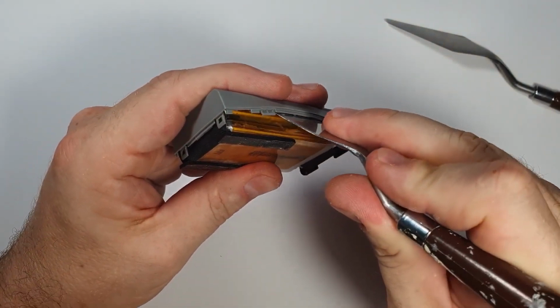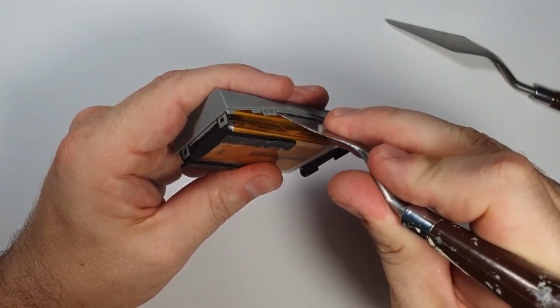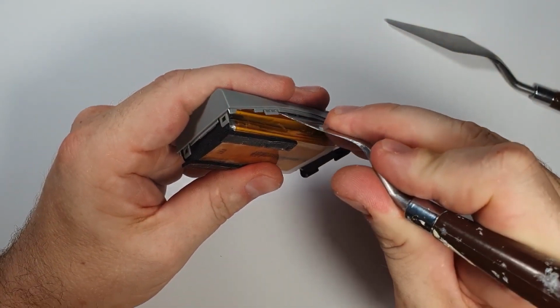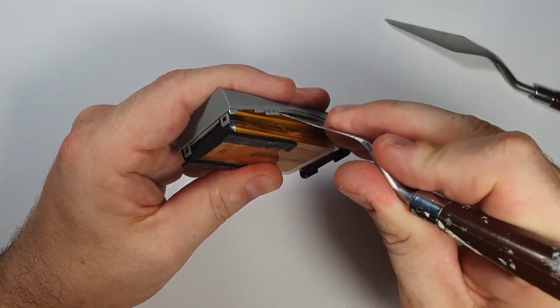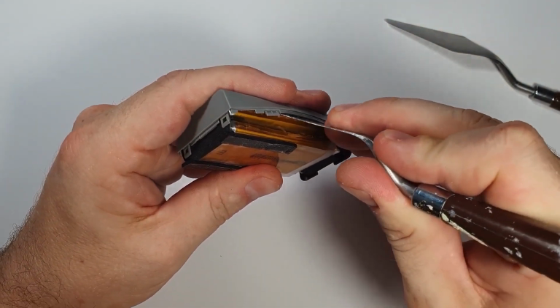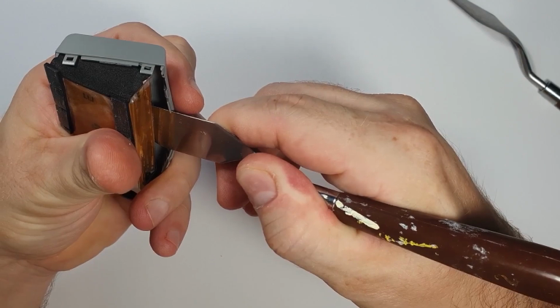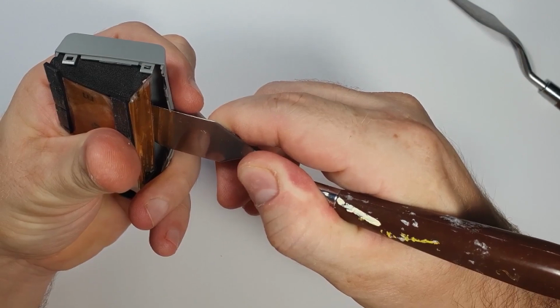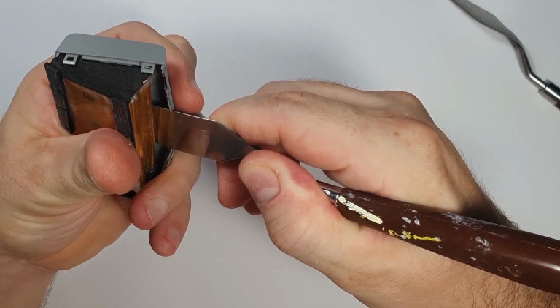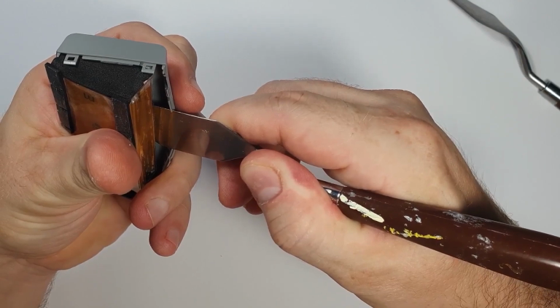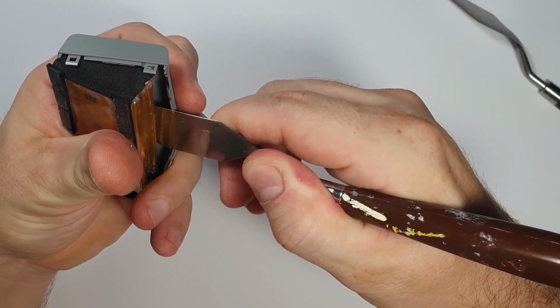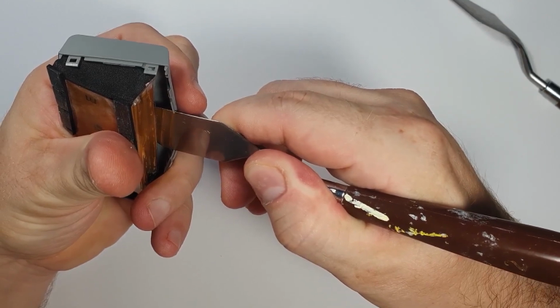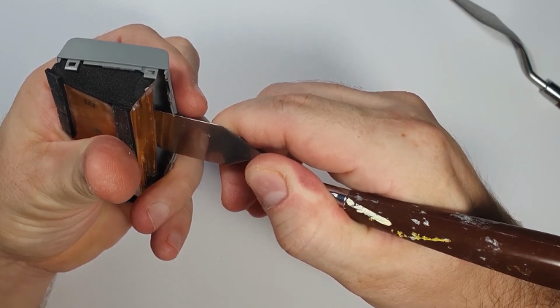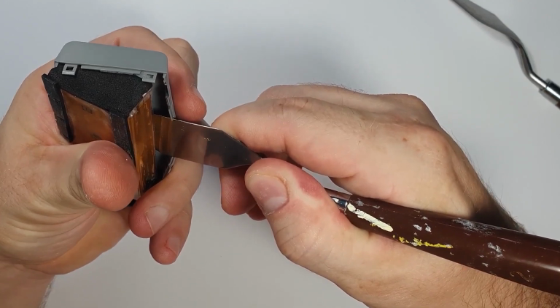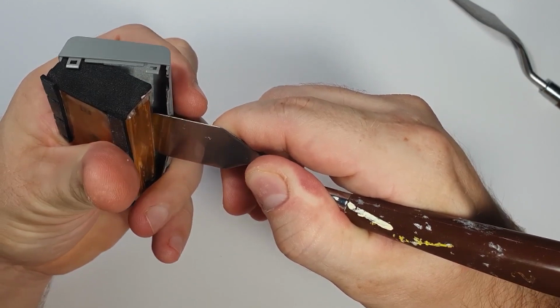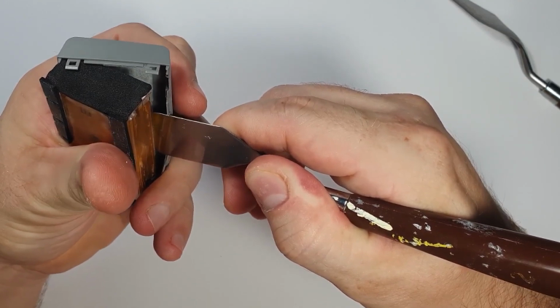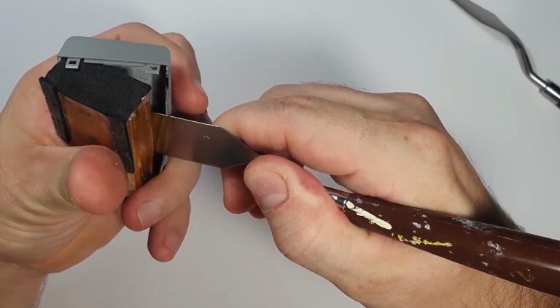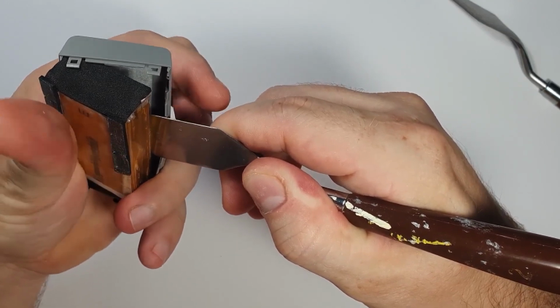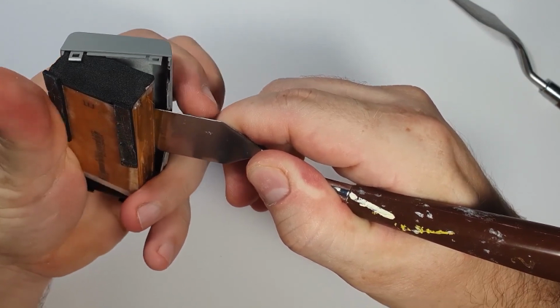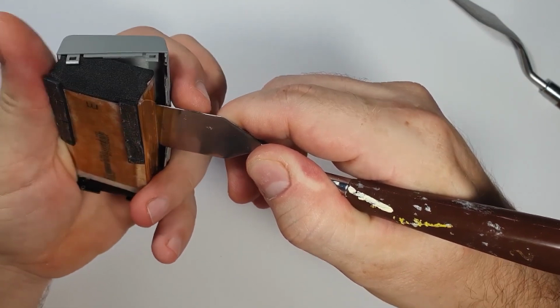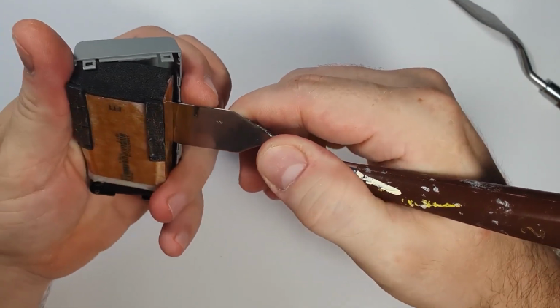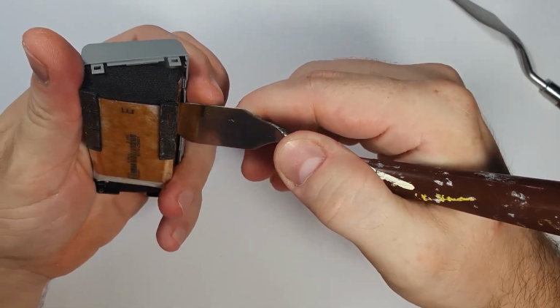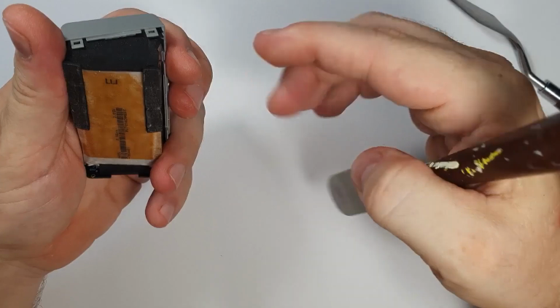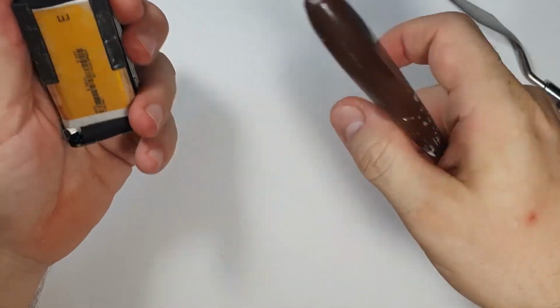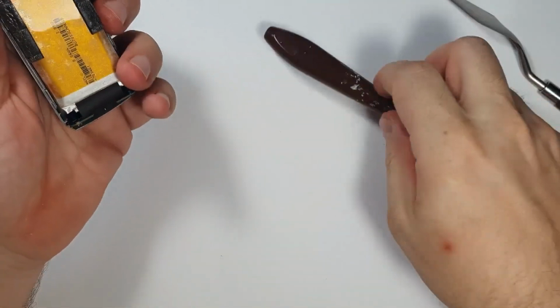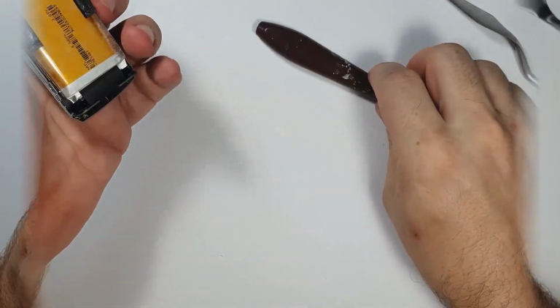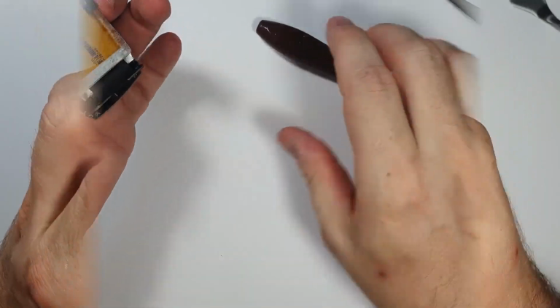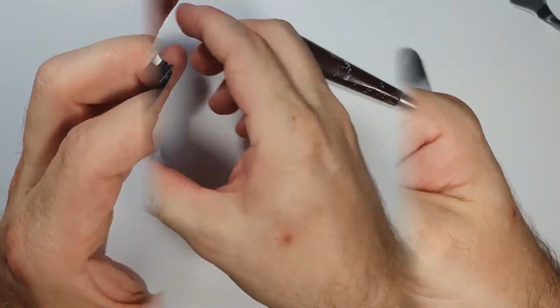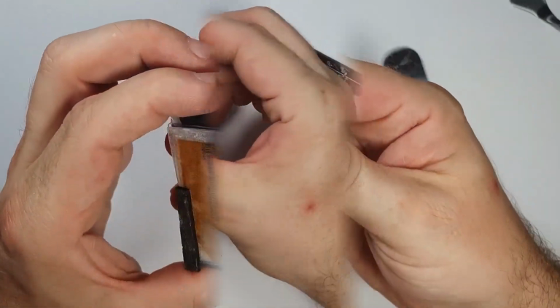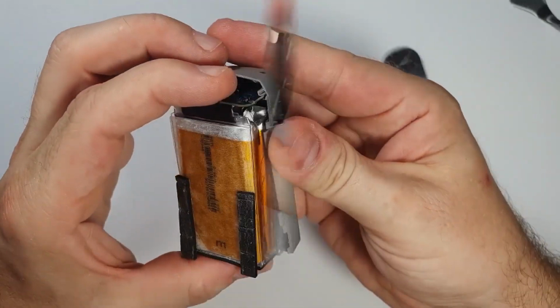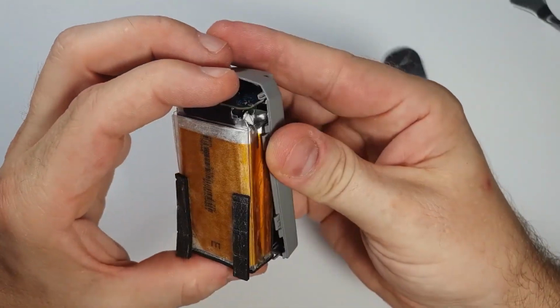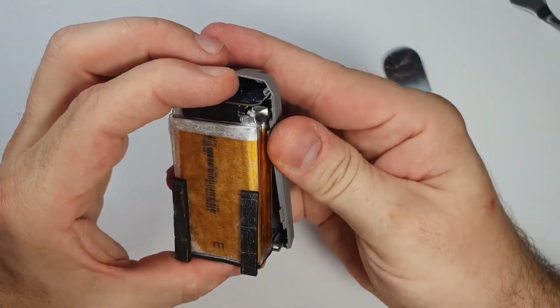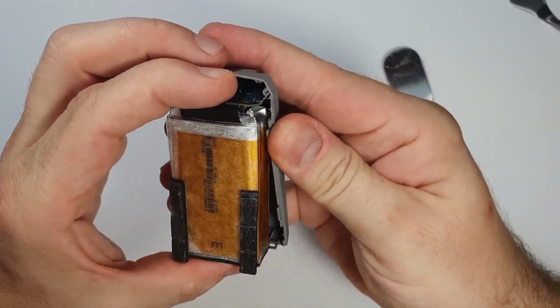If you need more information on how to disassemble this battery, you can watch my other video on it which I did before. Here I'm not going into the details of that.